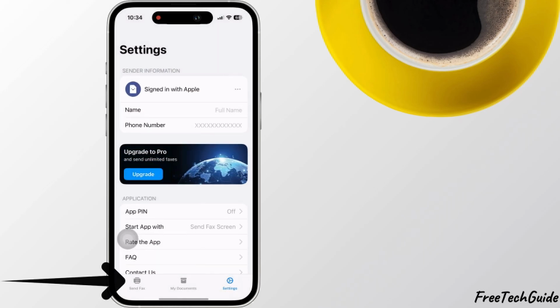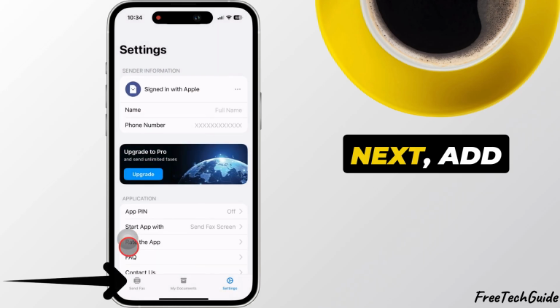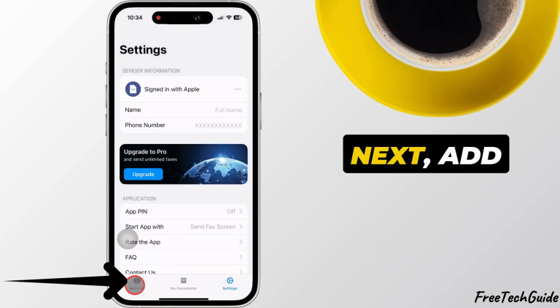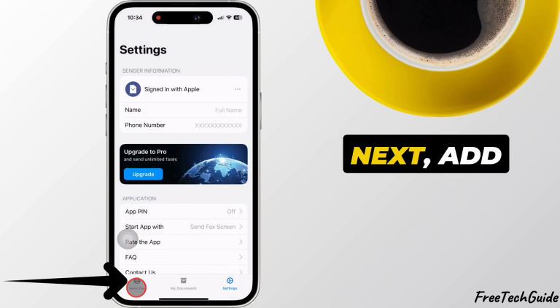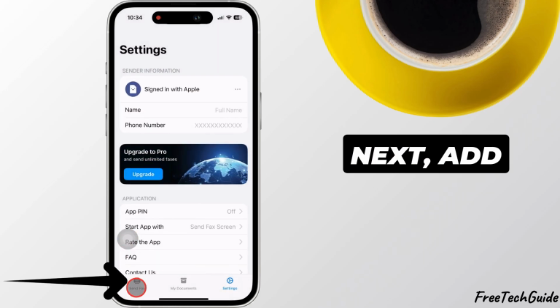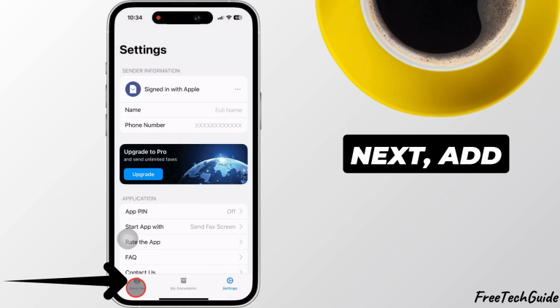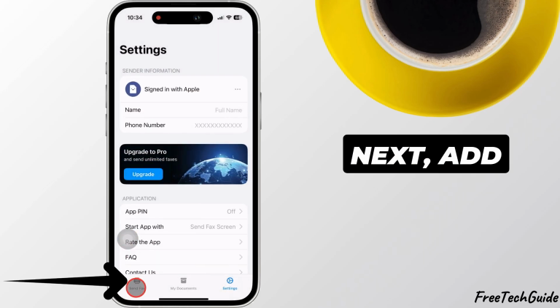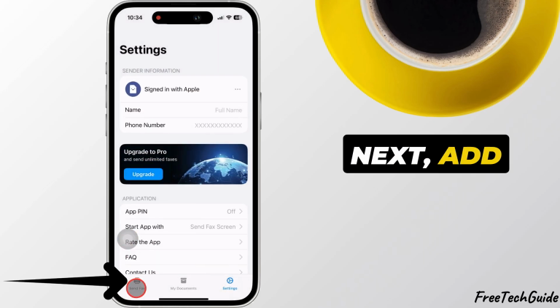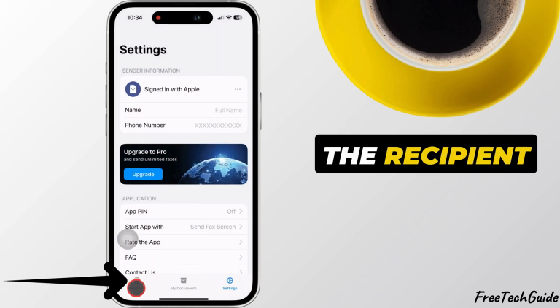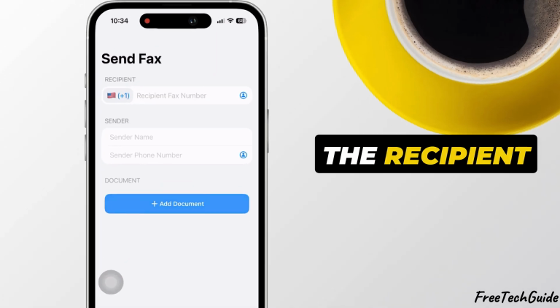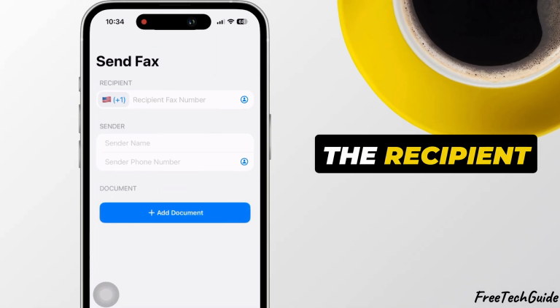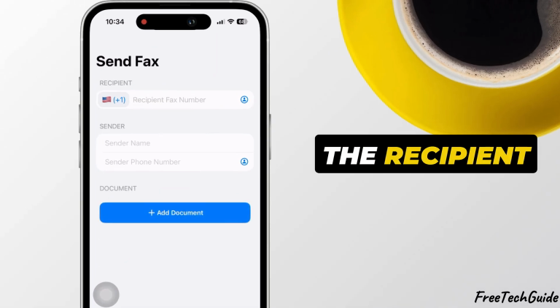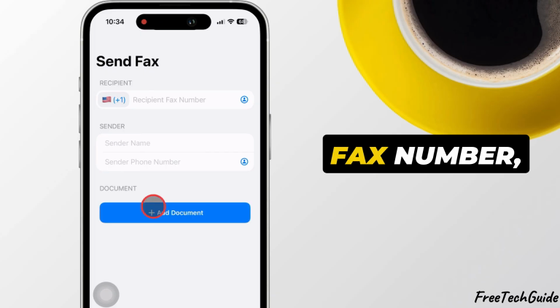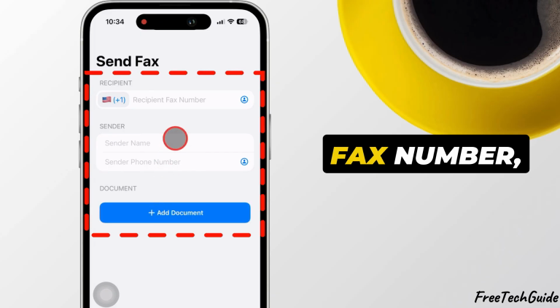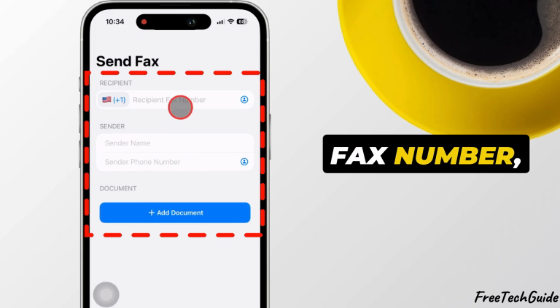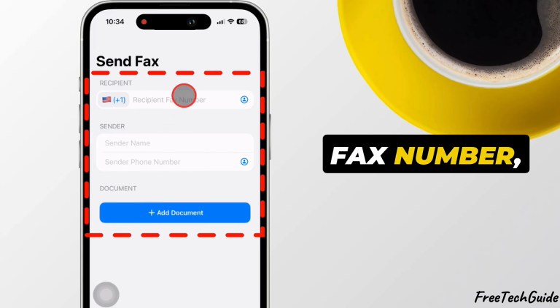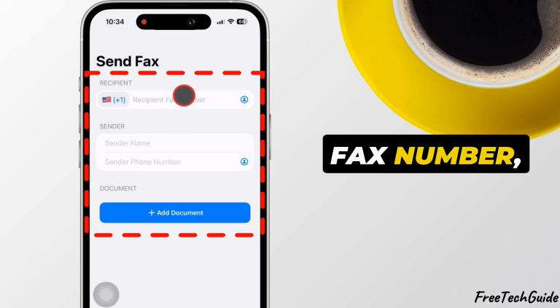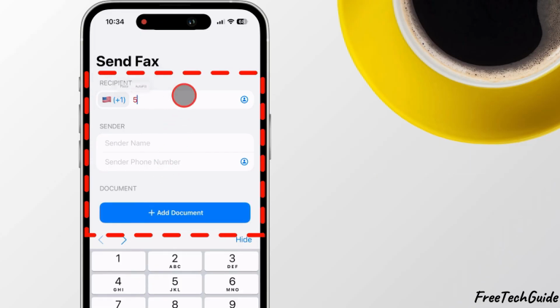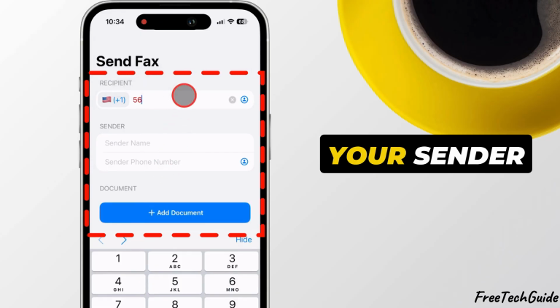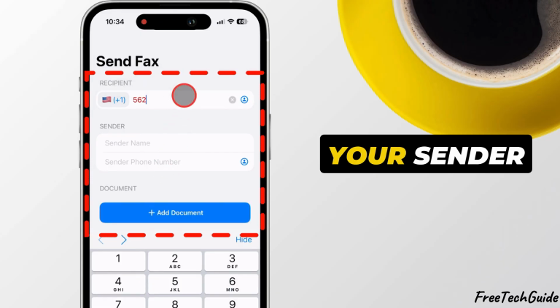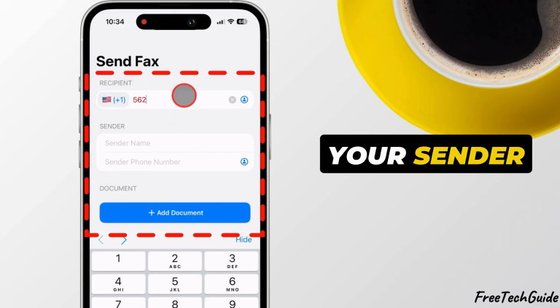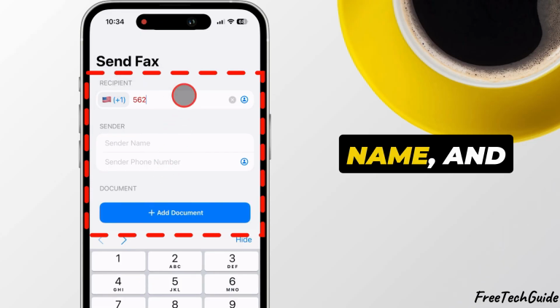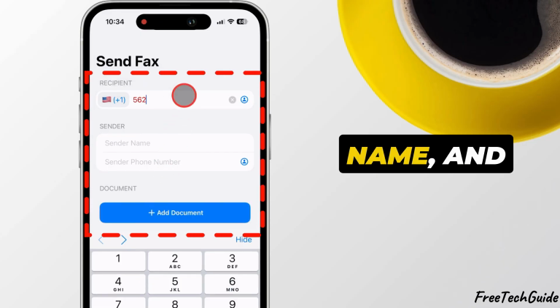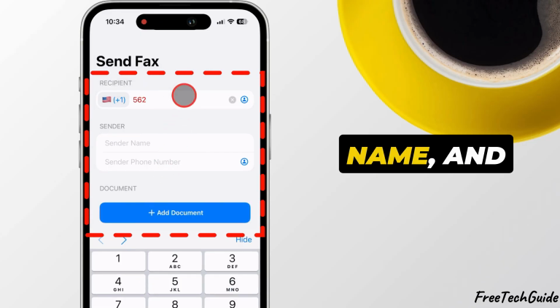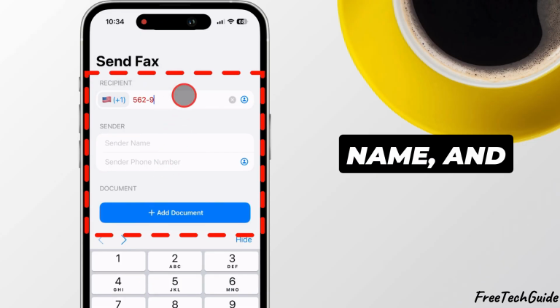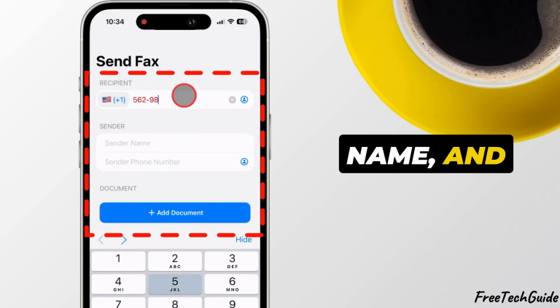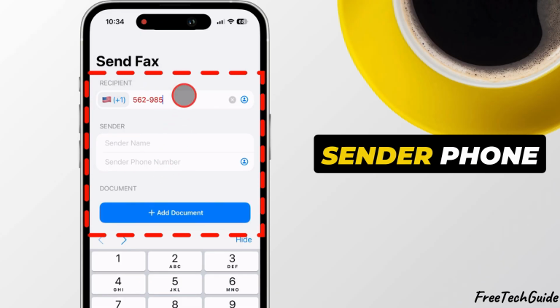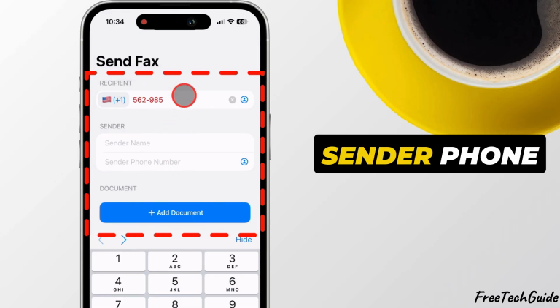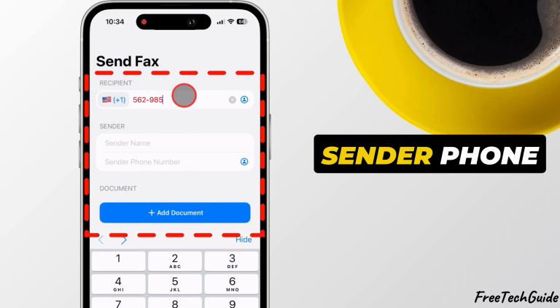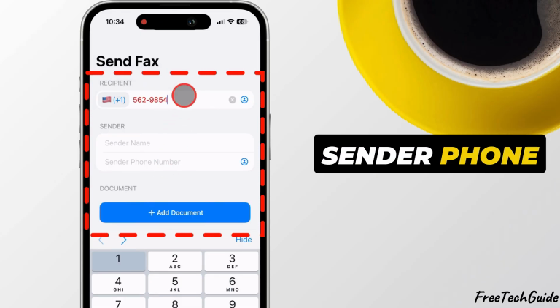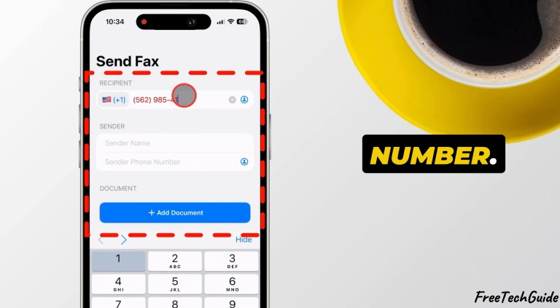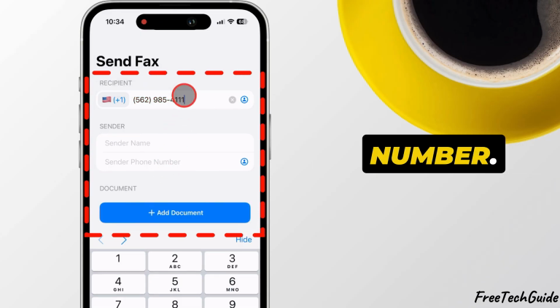Next, add the recipient fax number, your sender name, and sender phone number.